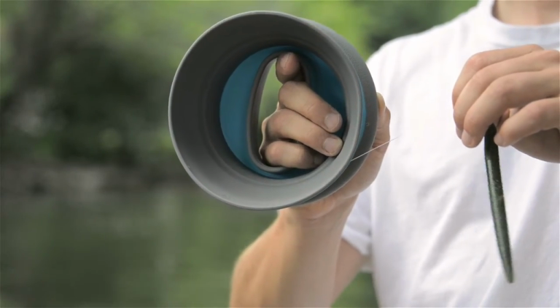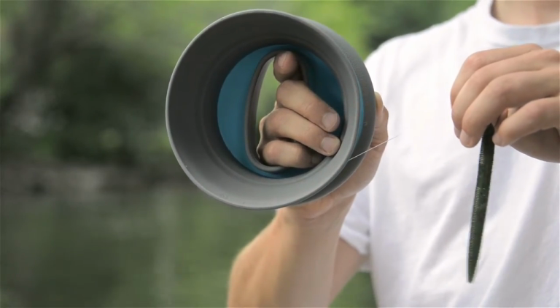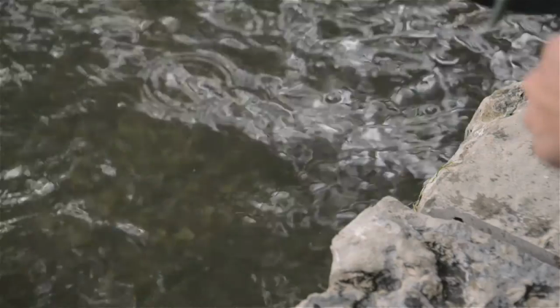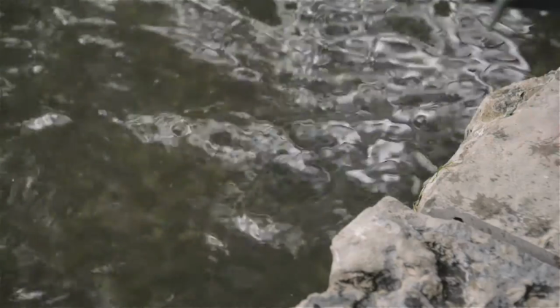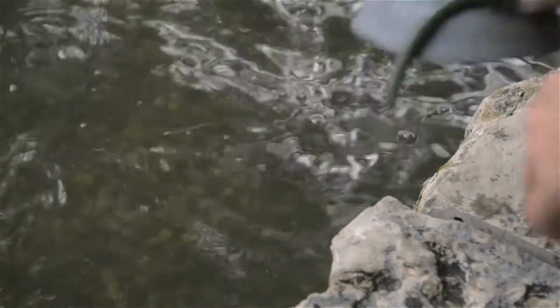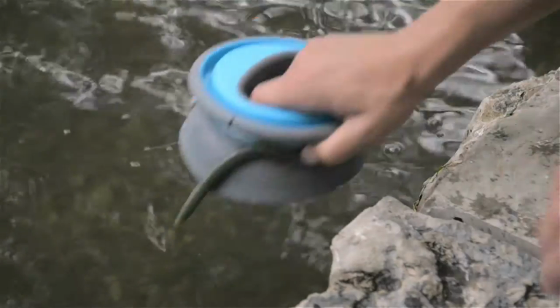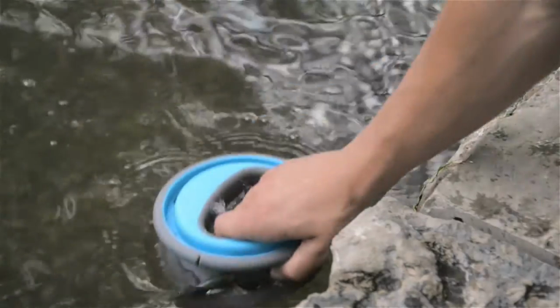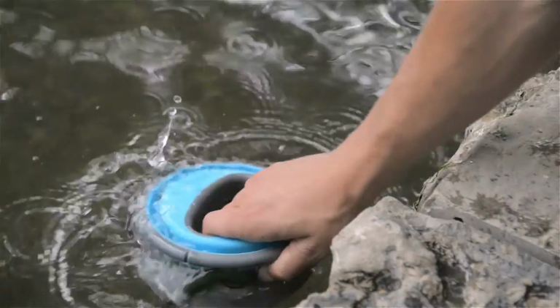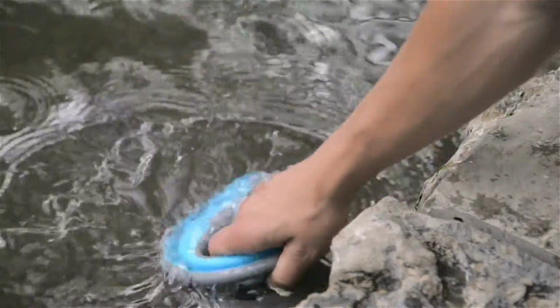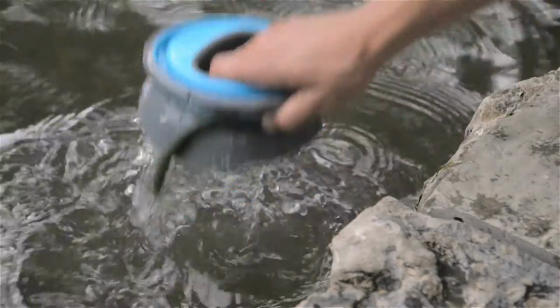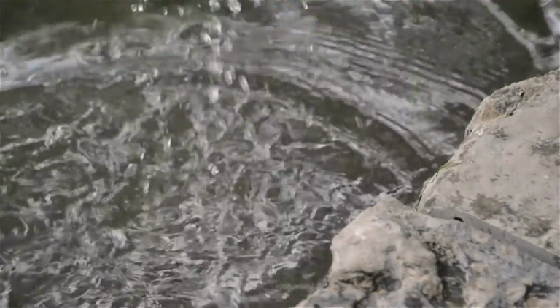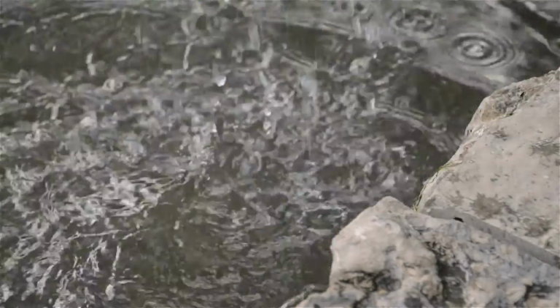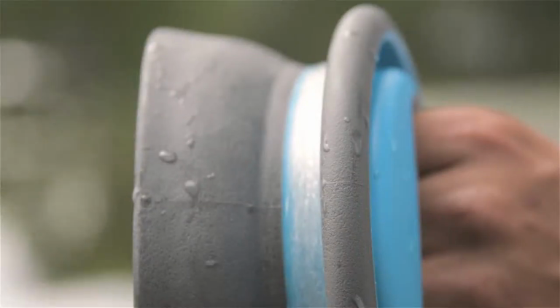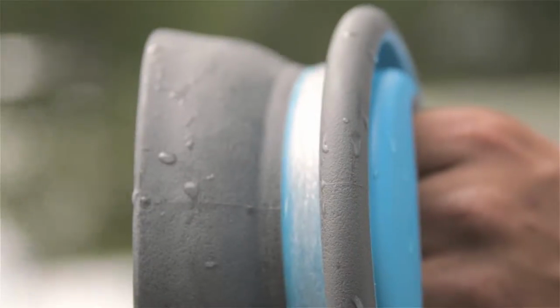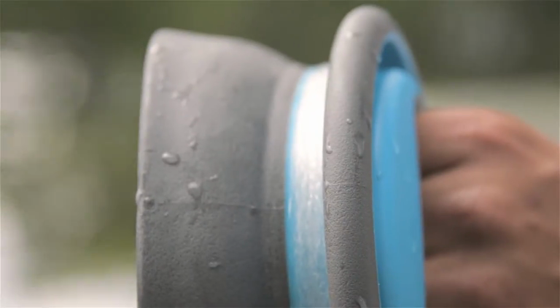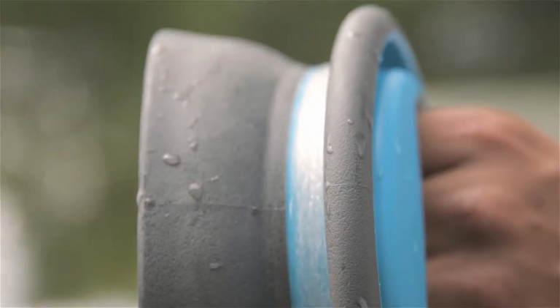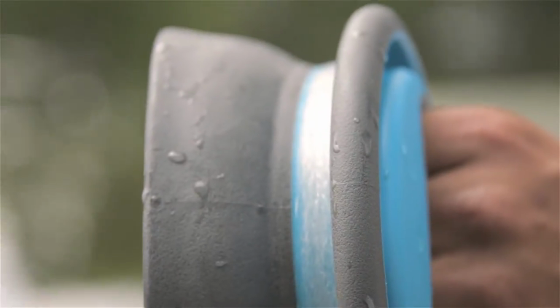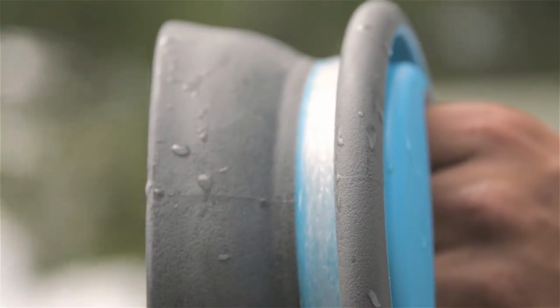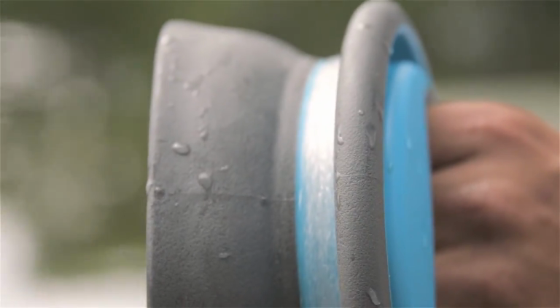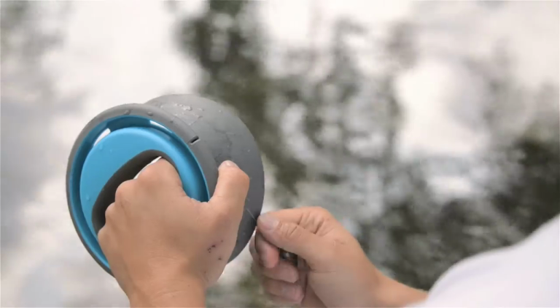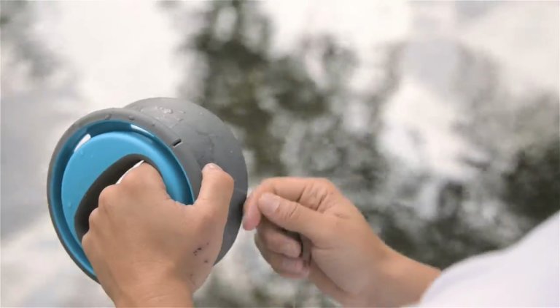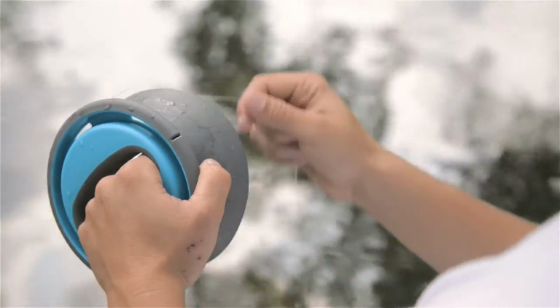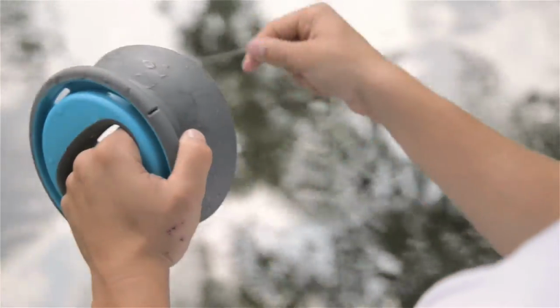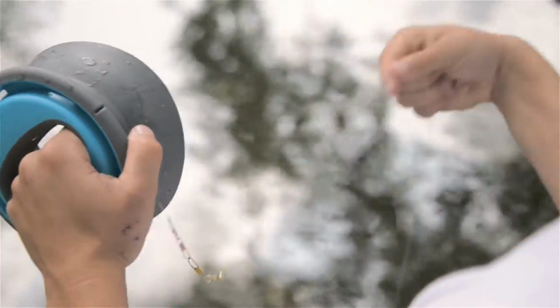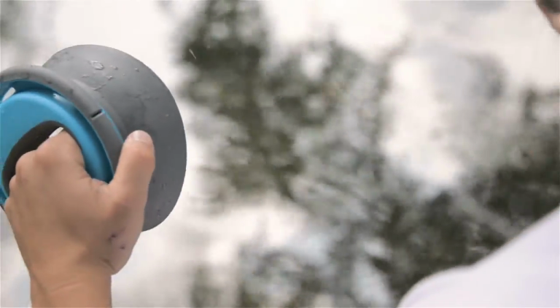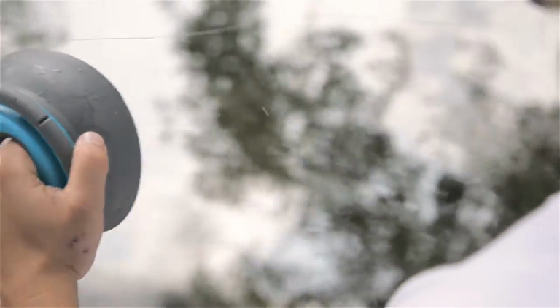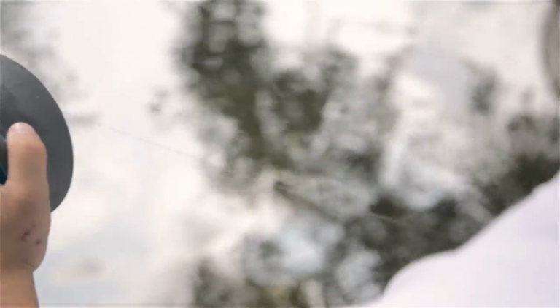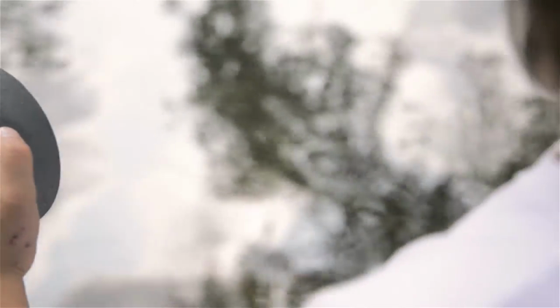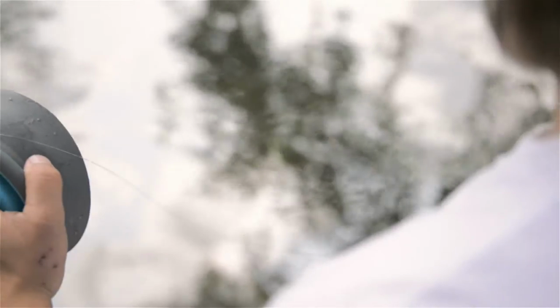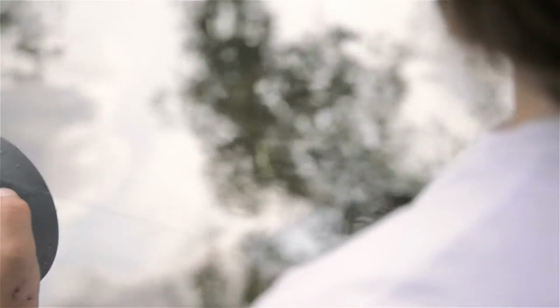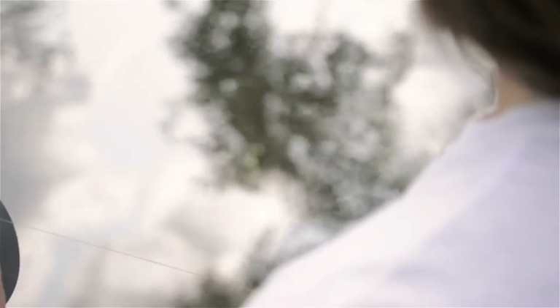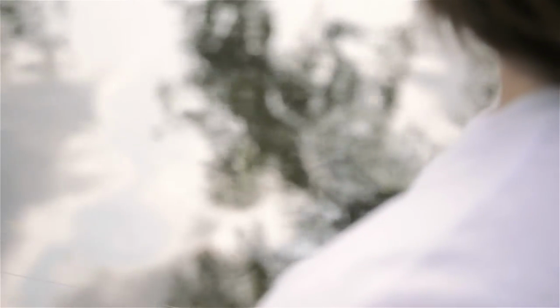the next step is to wet the bell. This just helps the line slip off the bell easily. Next, let out a little bit of line and you're ready to cast.